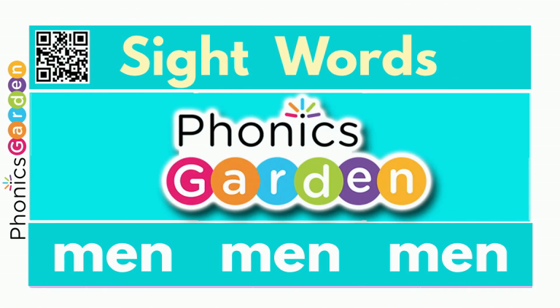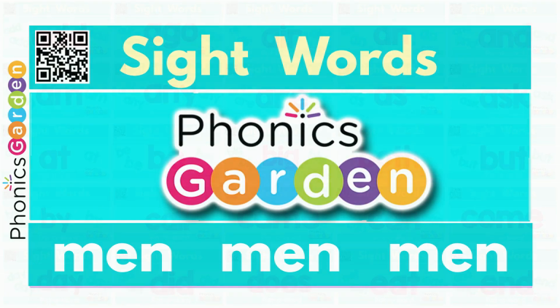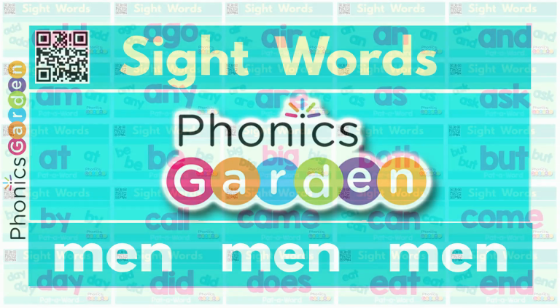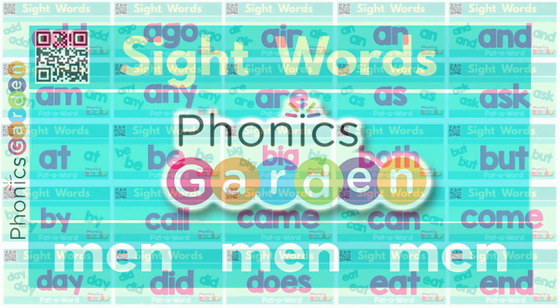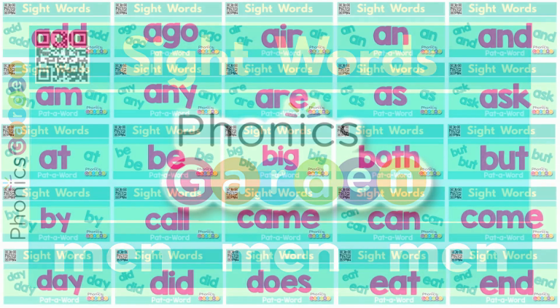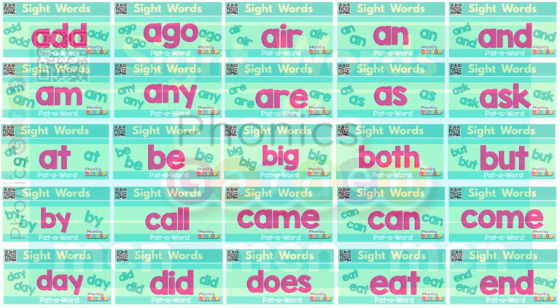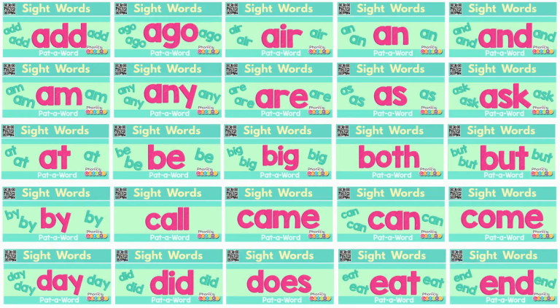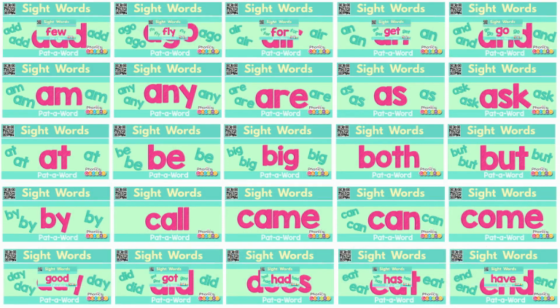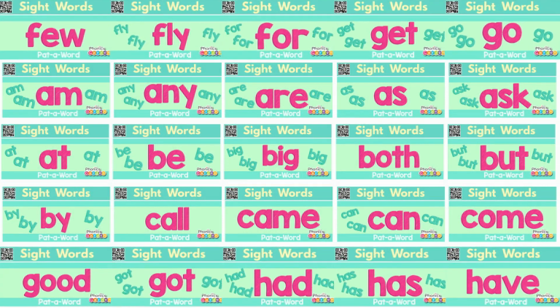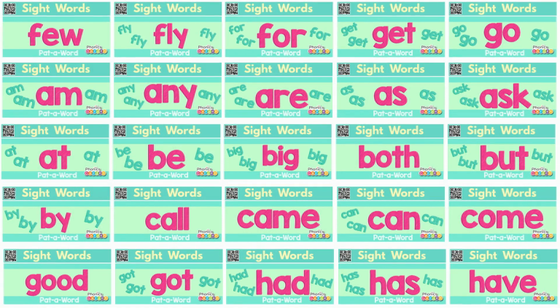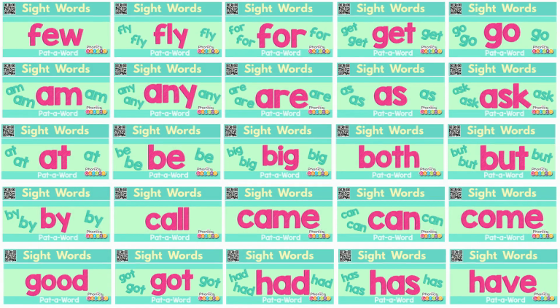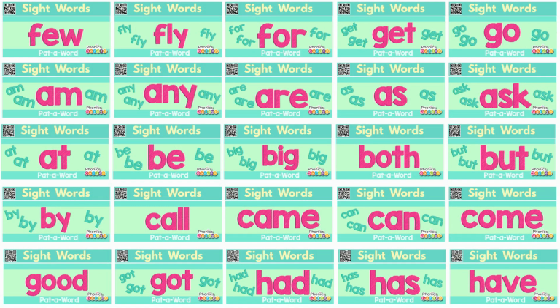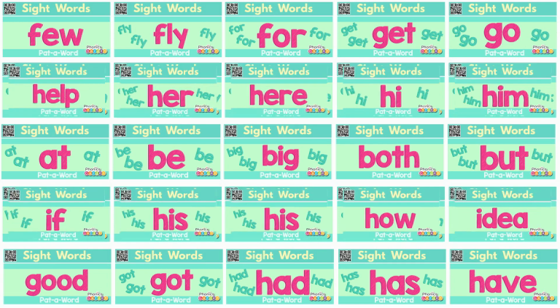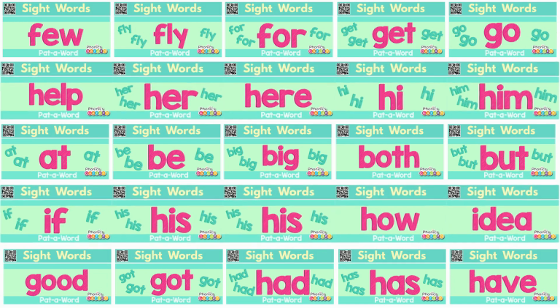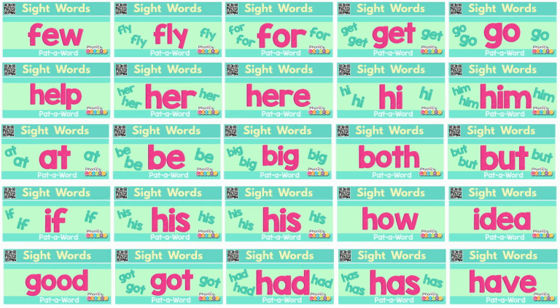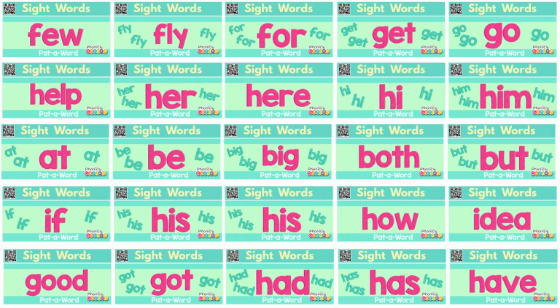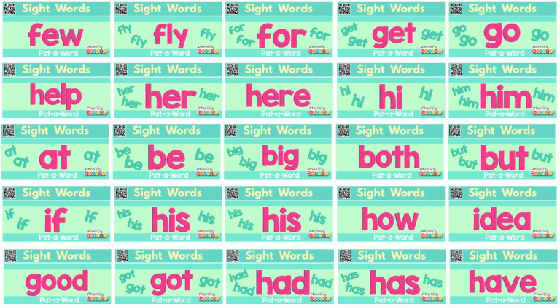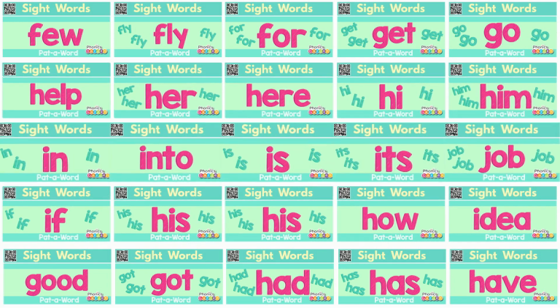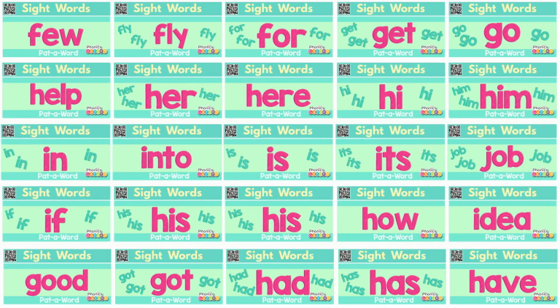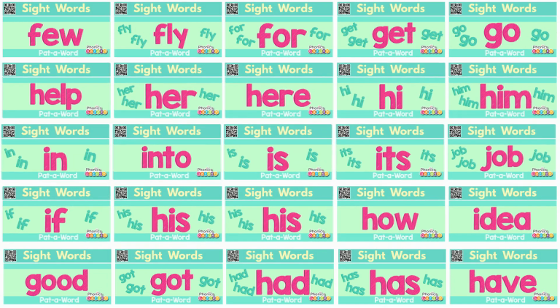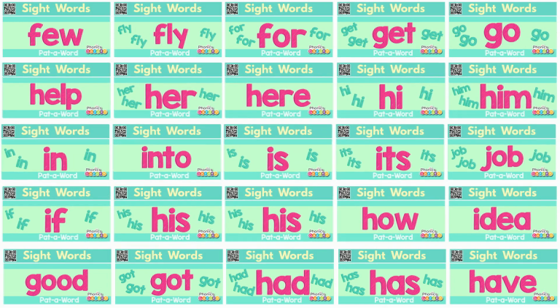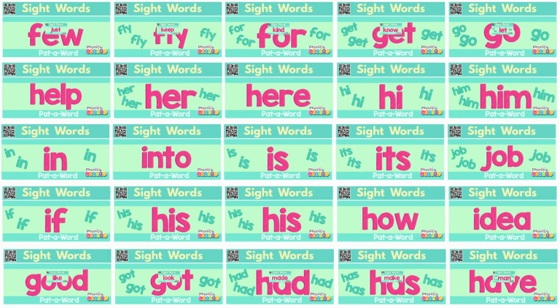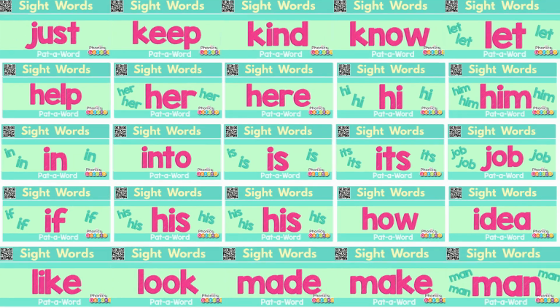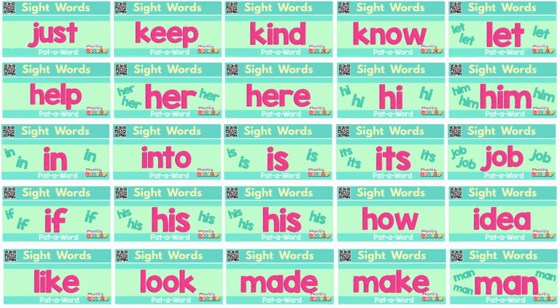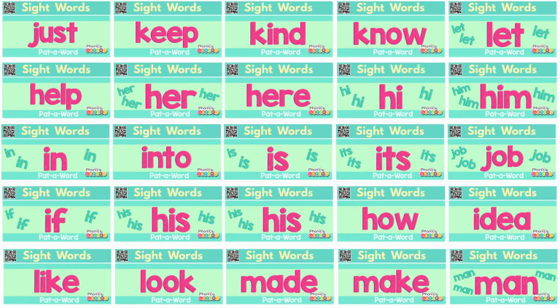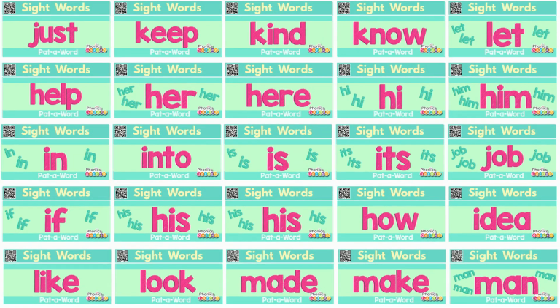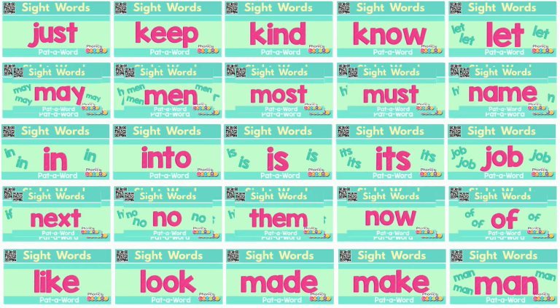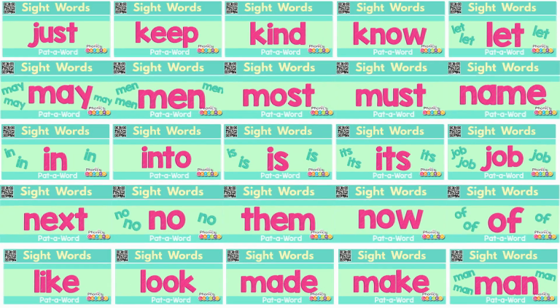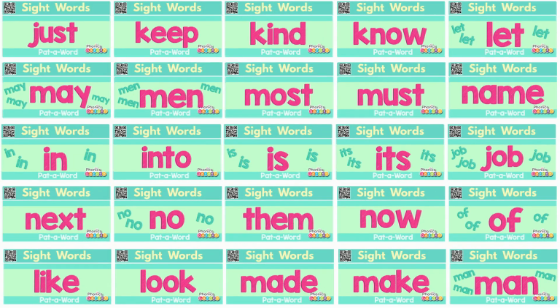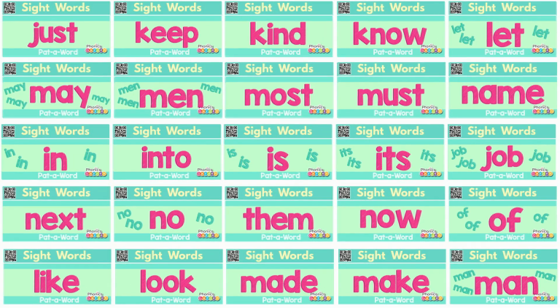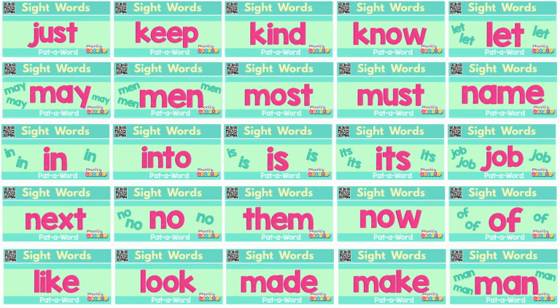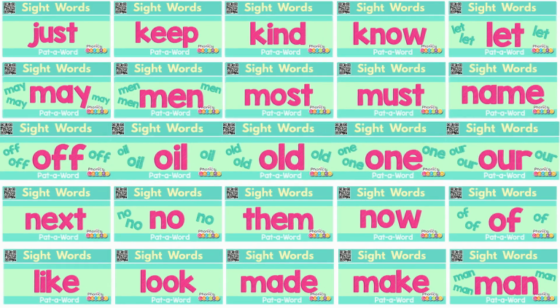Phonics Garden Sight Words. Join us for more.